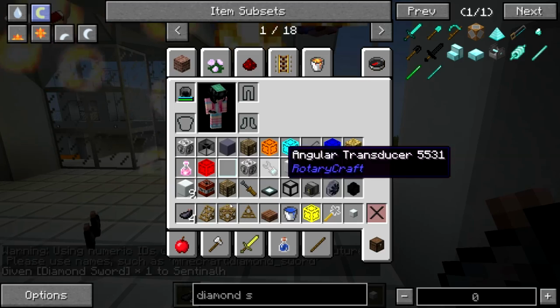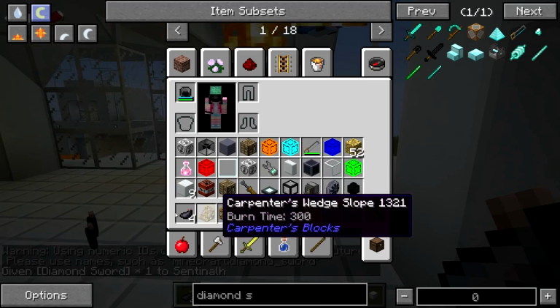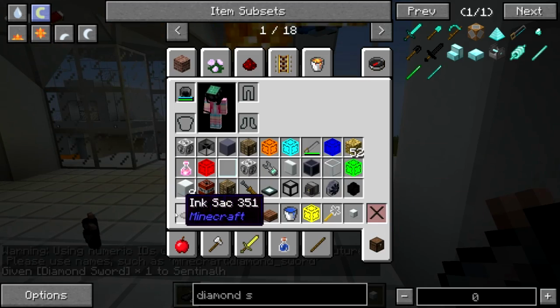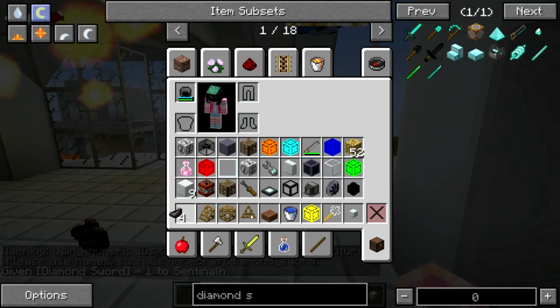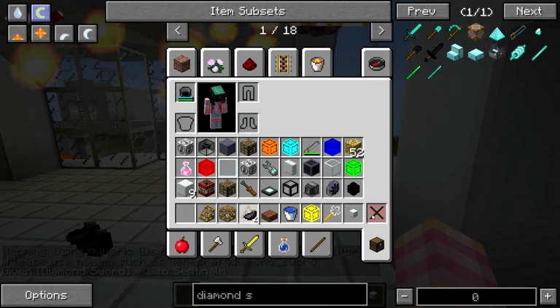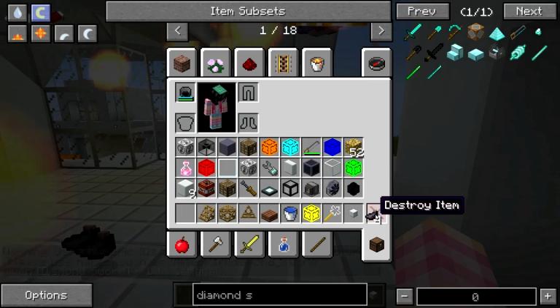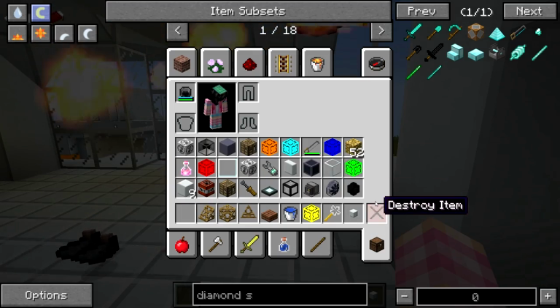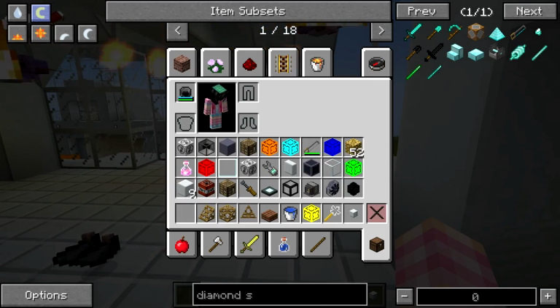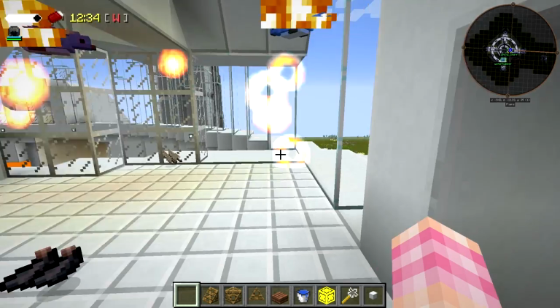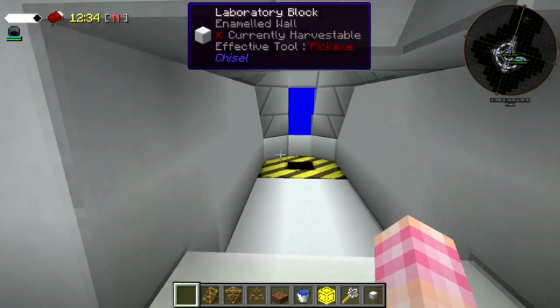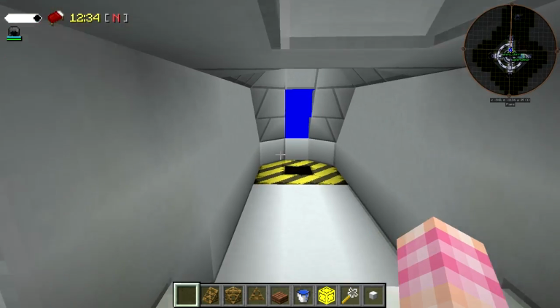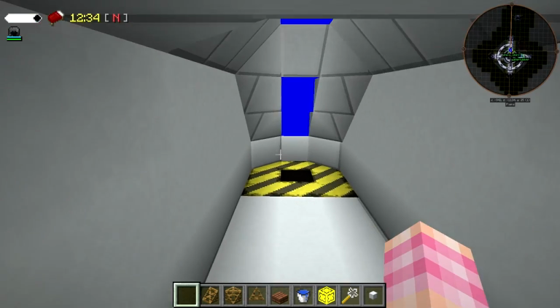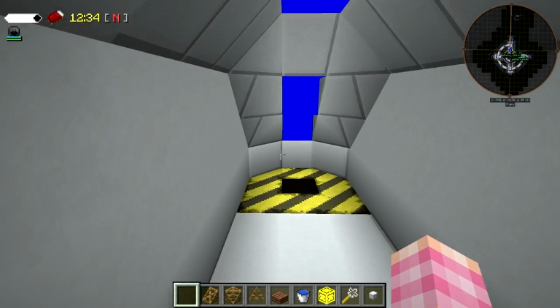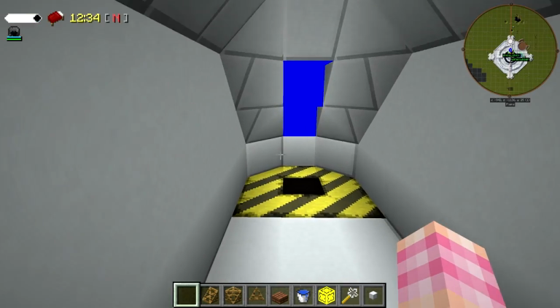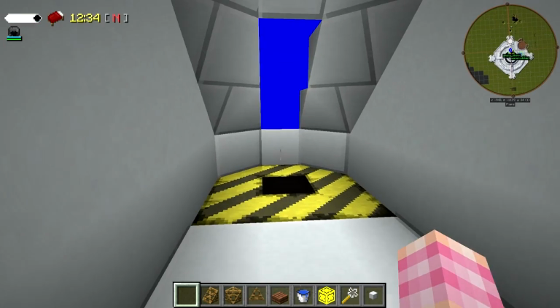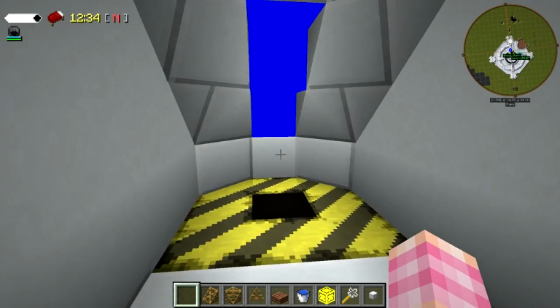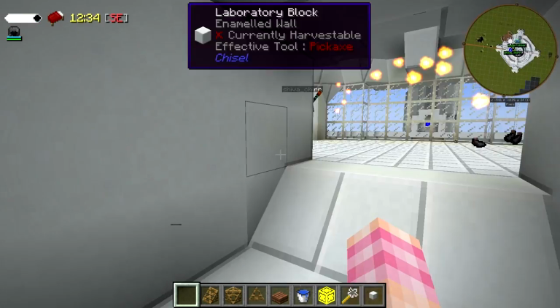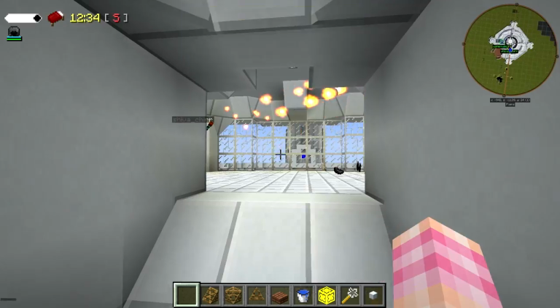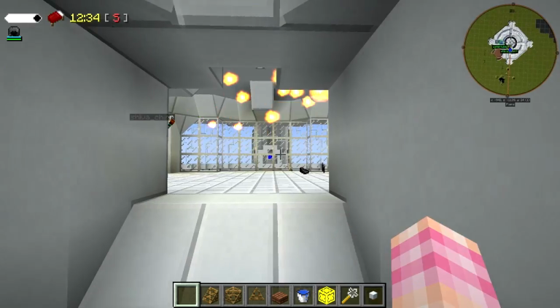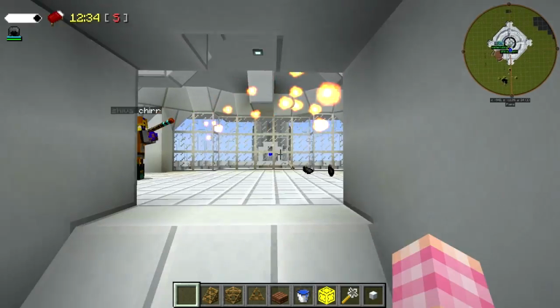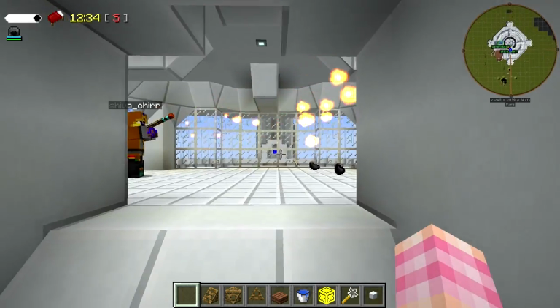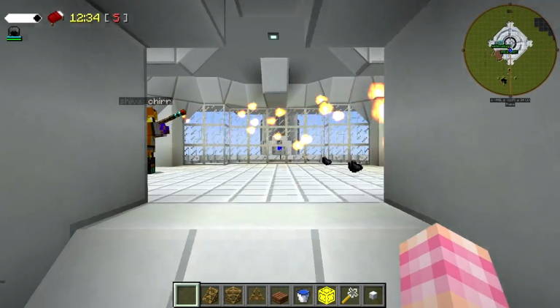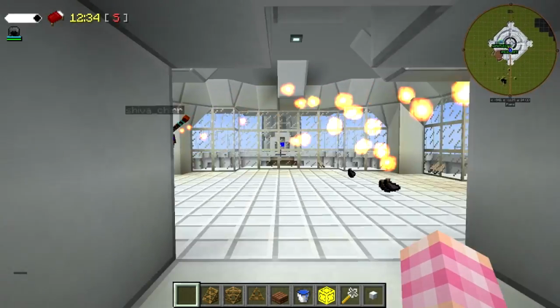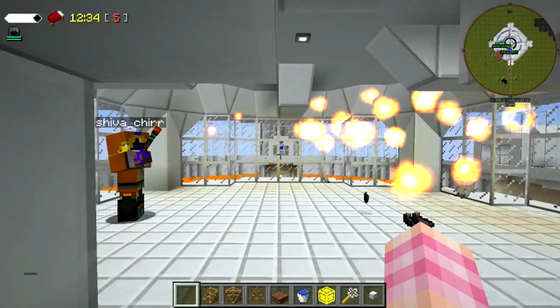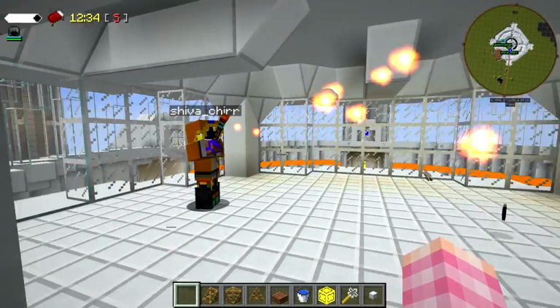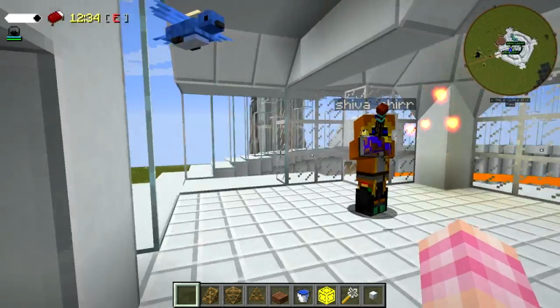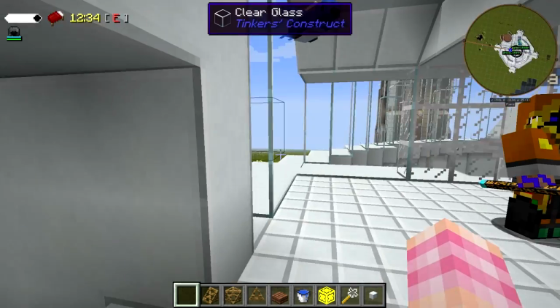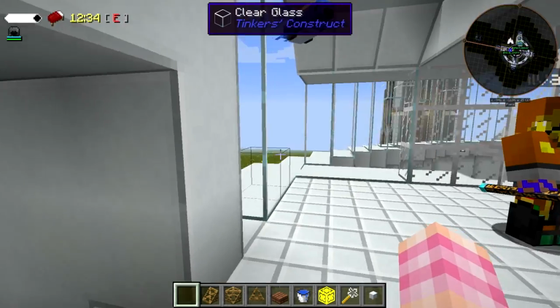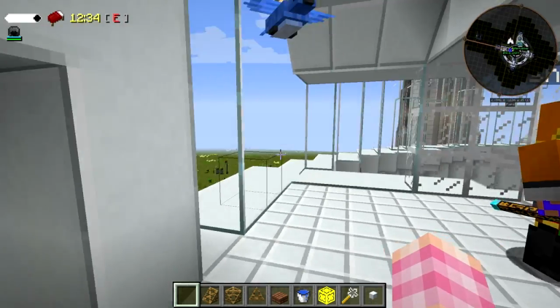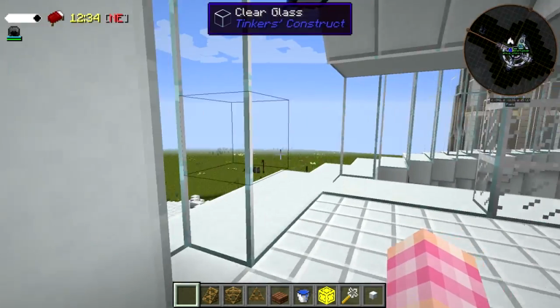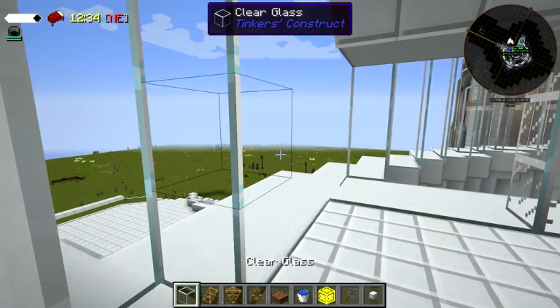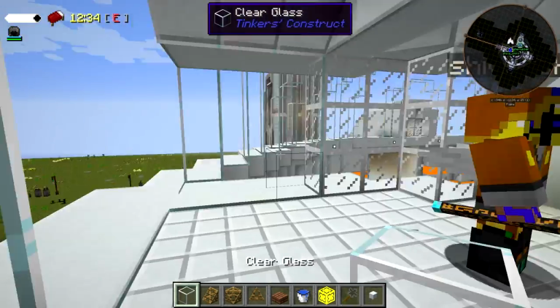Because the swords are broken, remember? Iguana Tweaks disables swords. Yeah, okay, whatever. I don't care. There we go — clean them up.